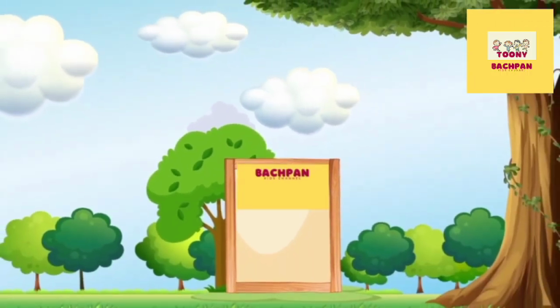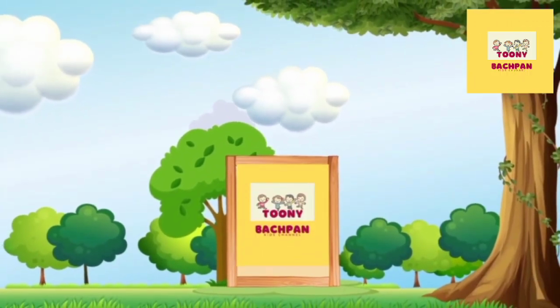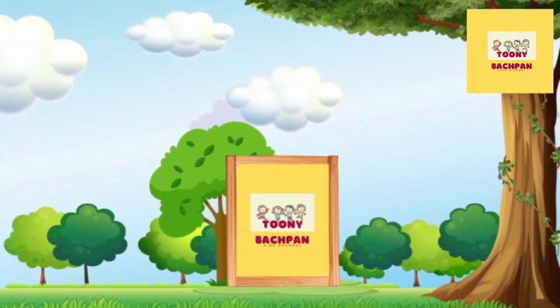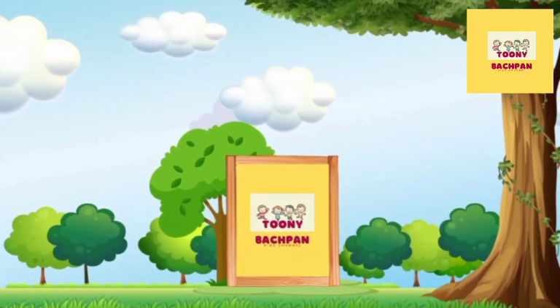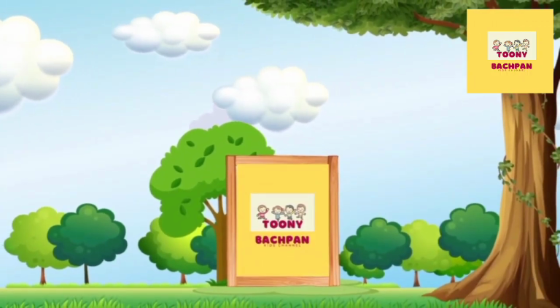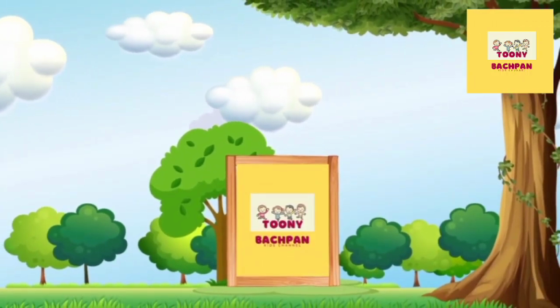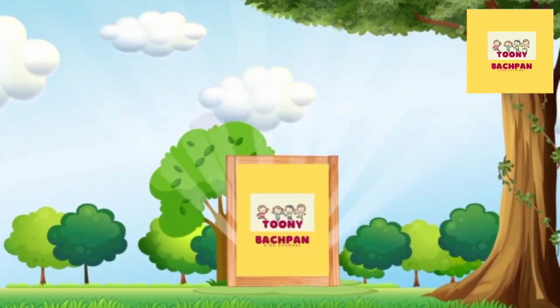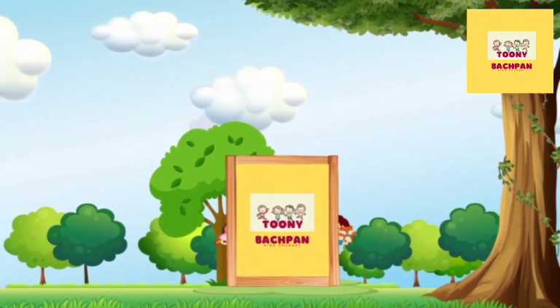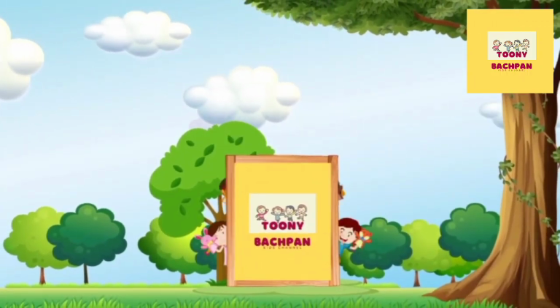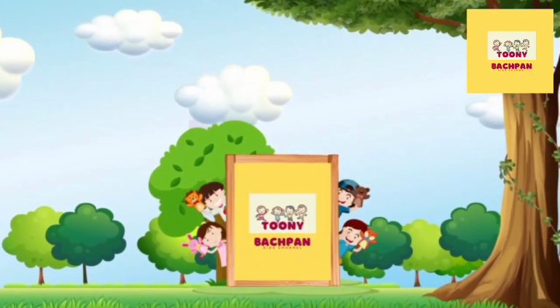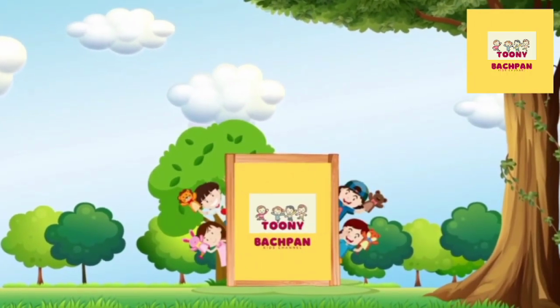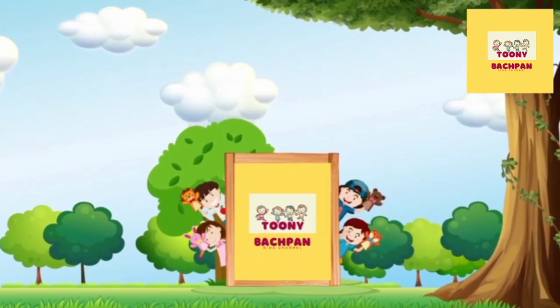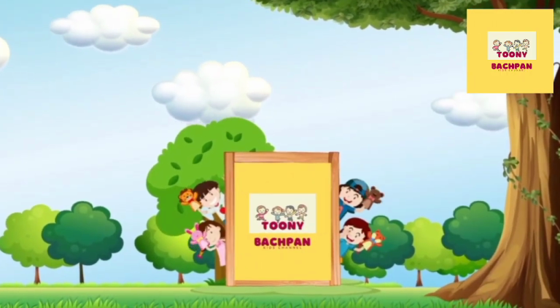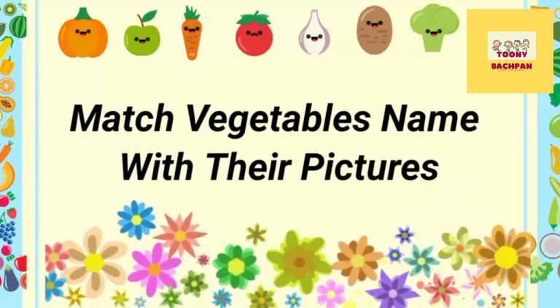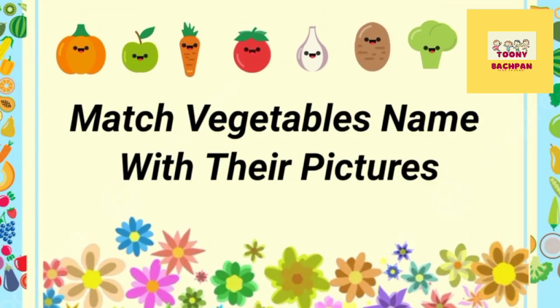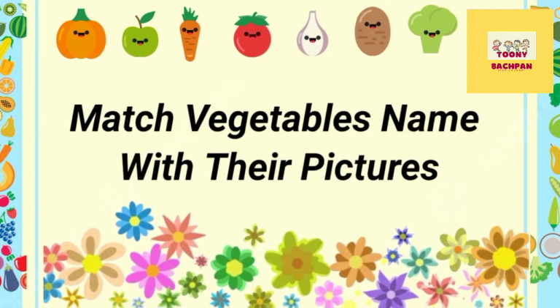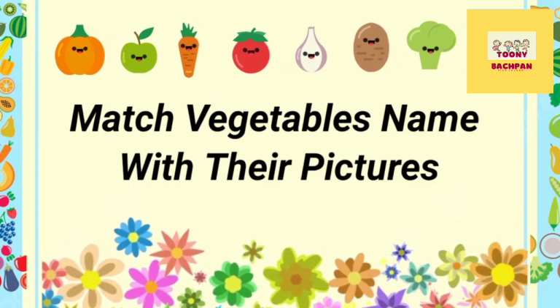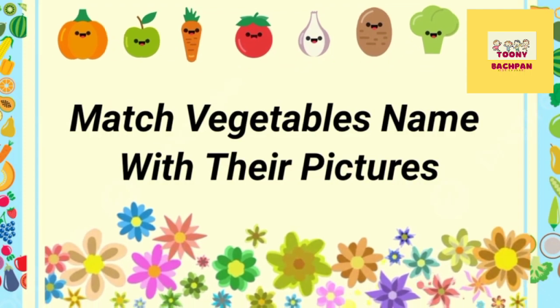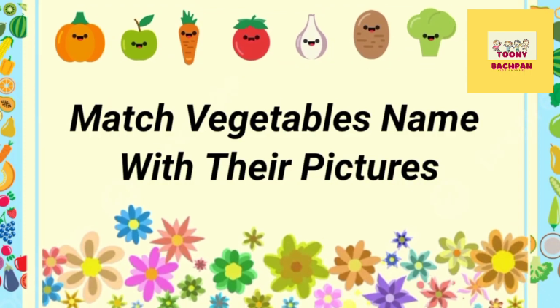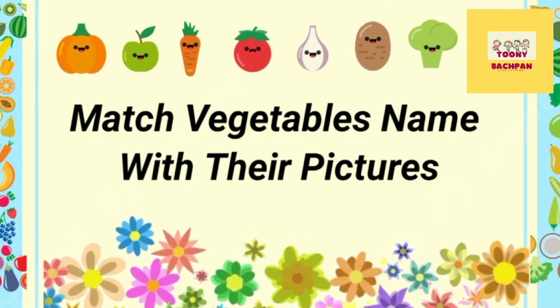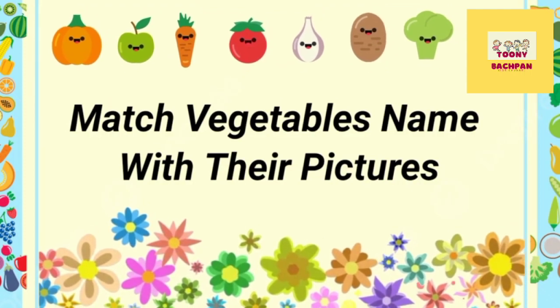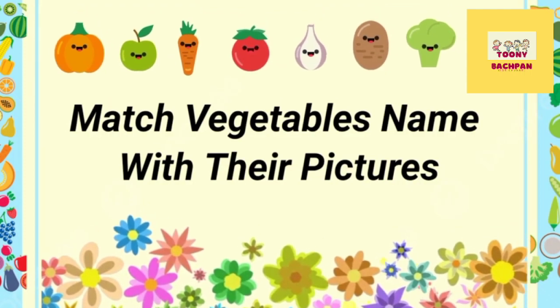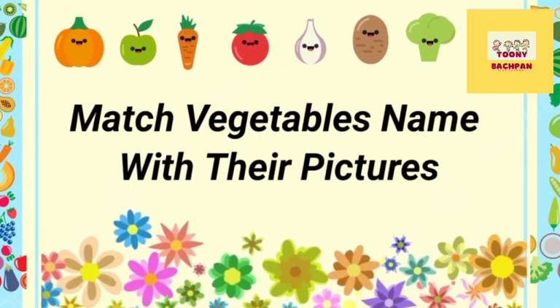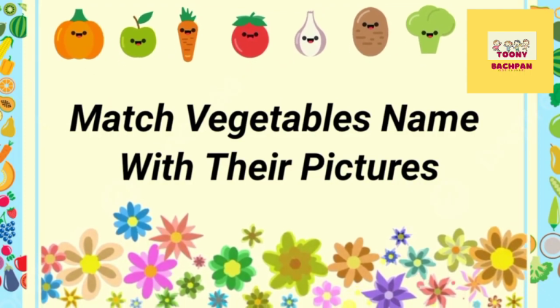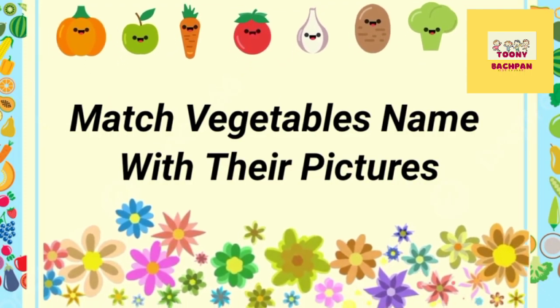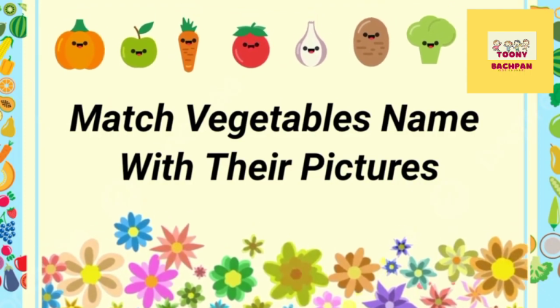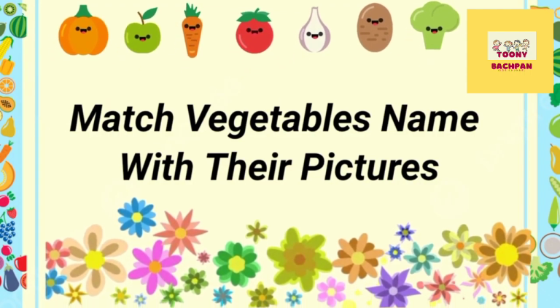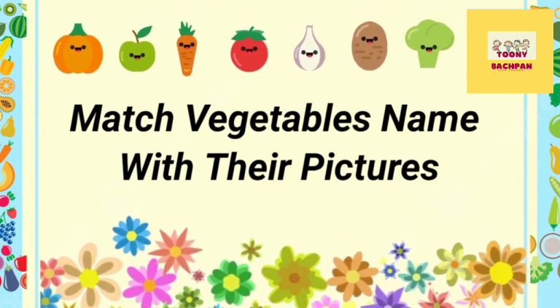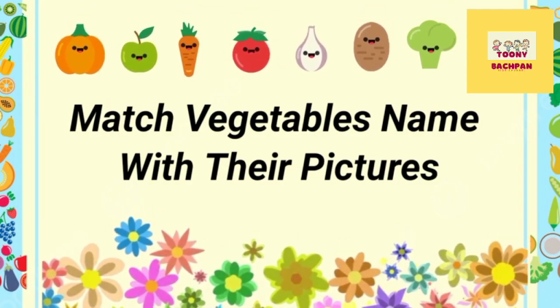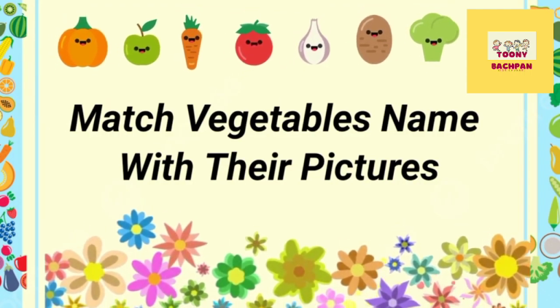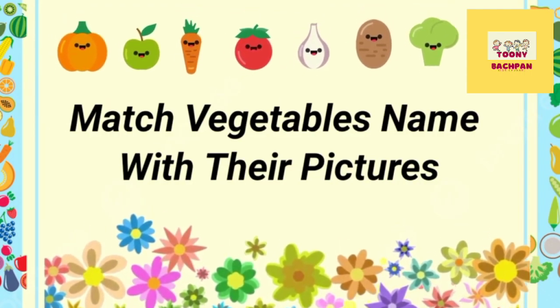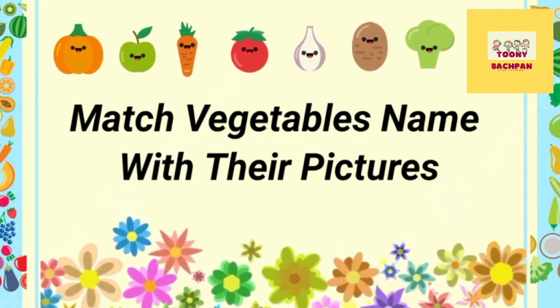TUNY BACHPAN: Match vegetables name with their pictures.